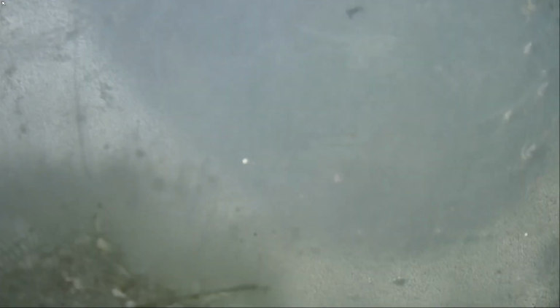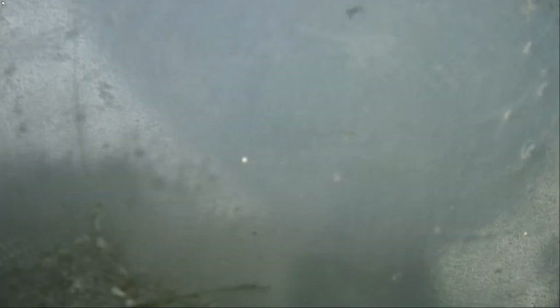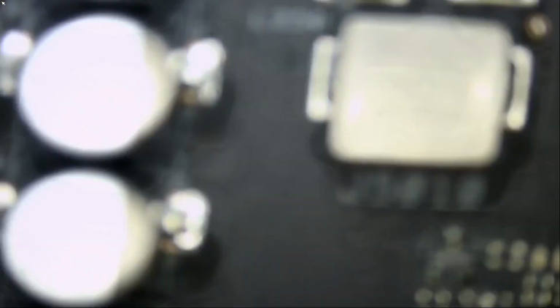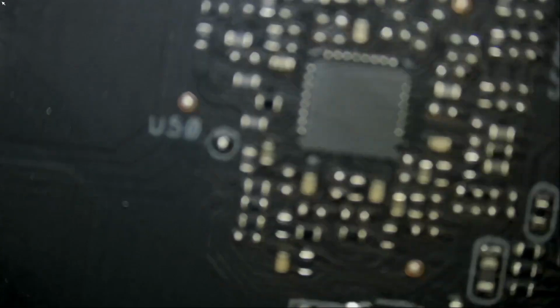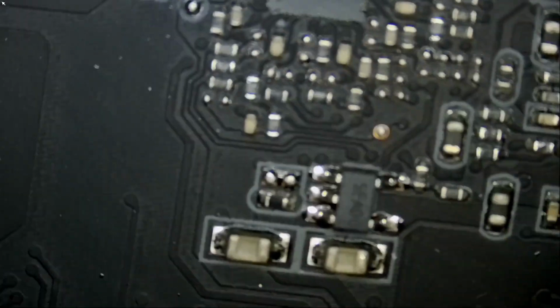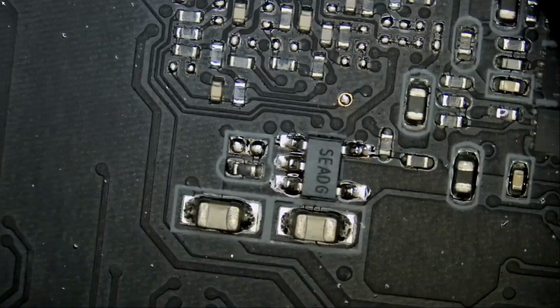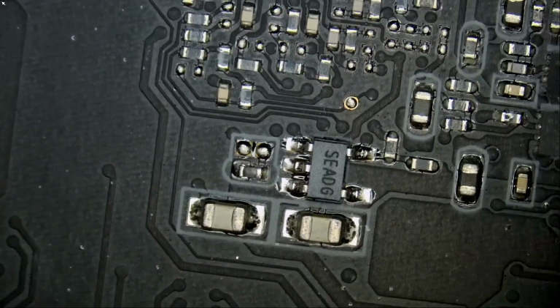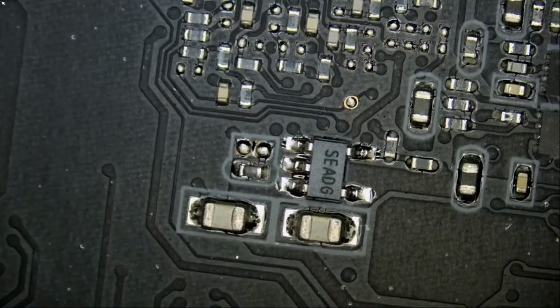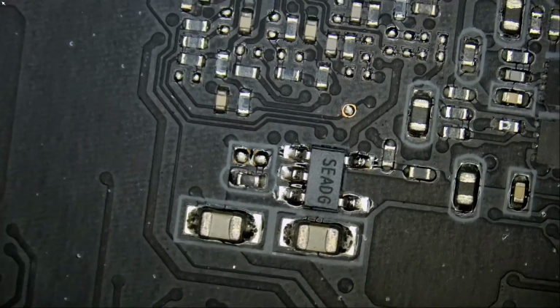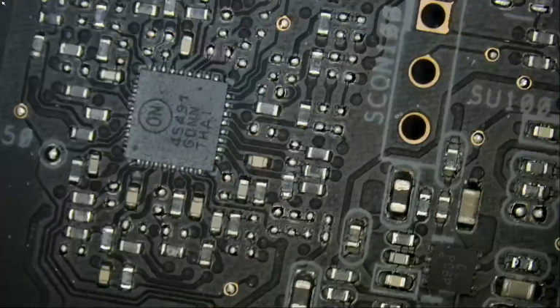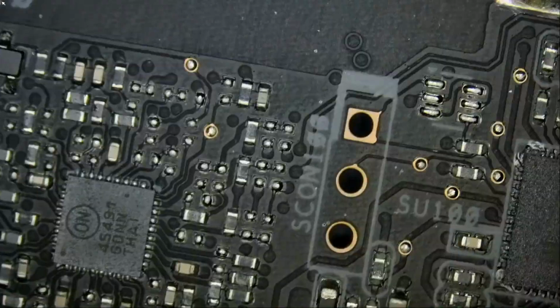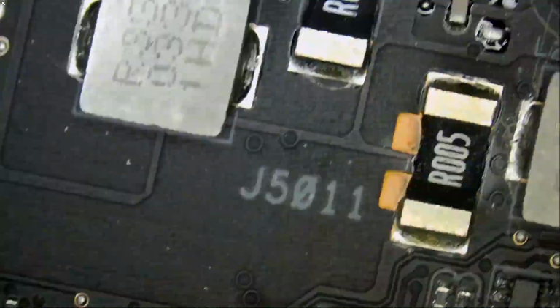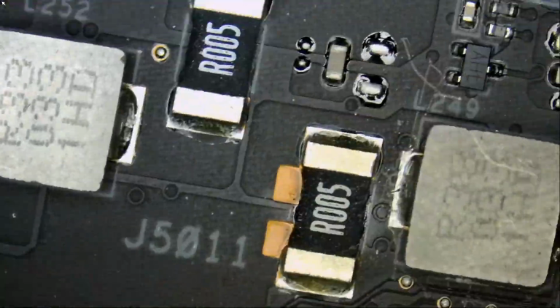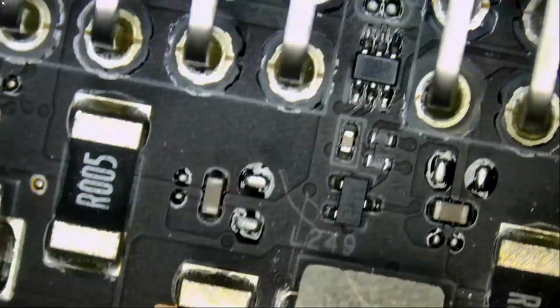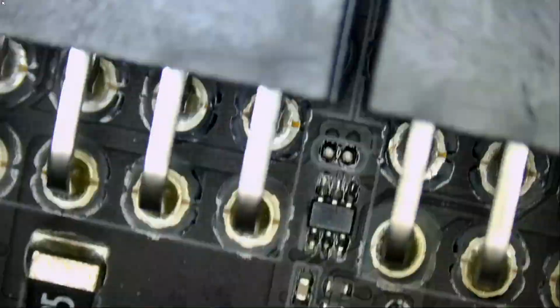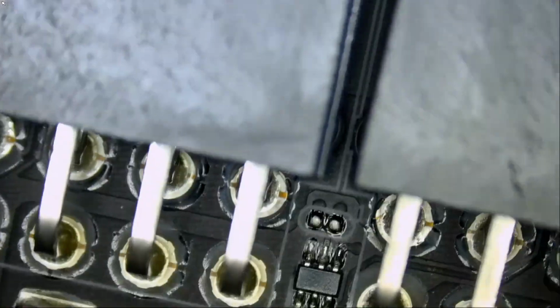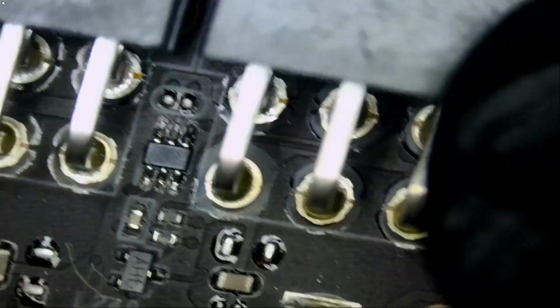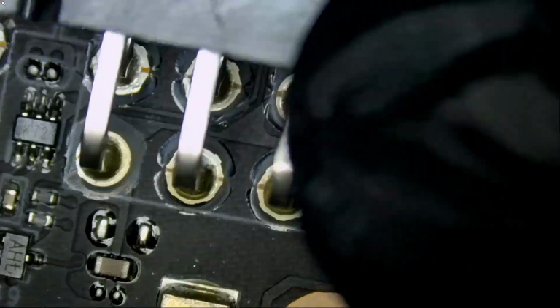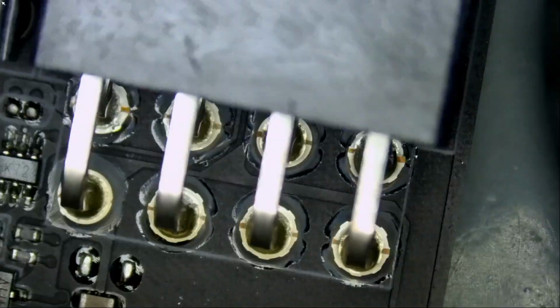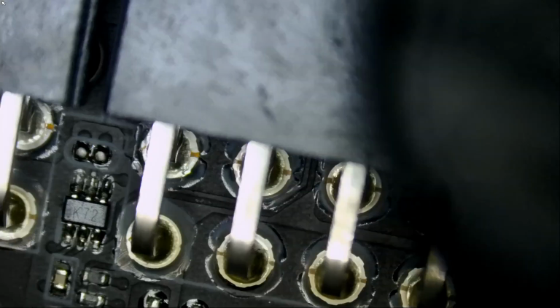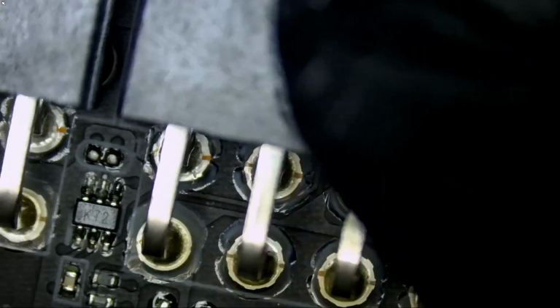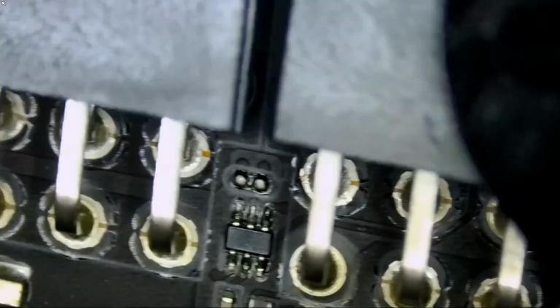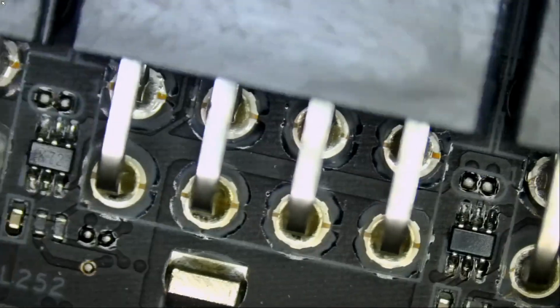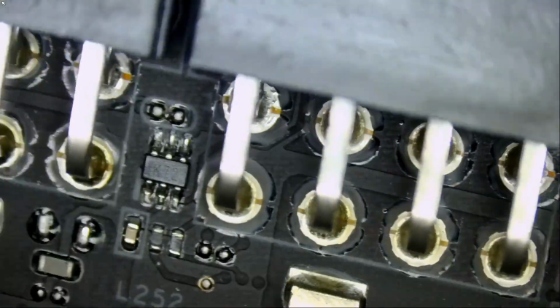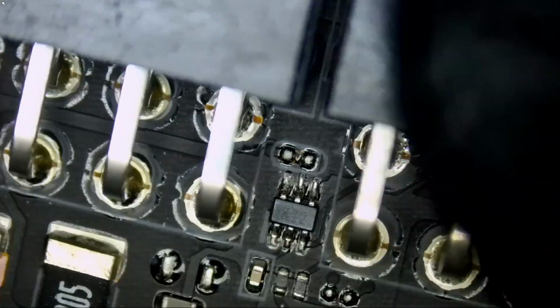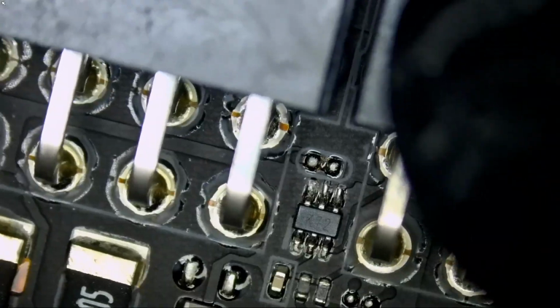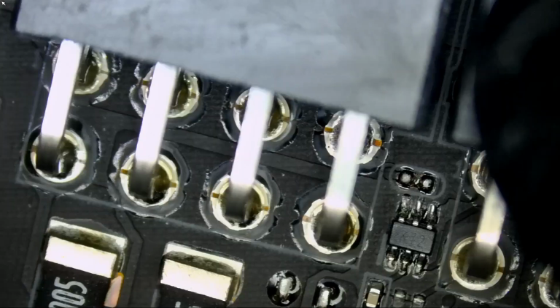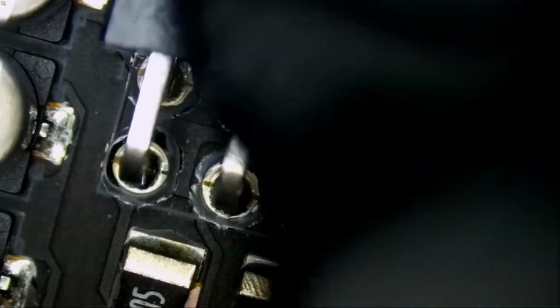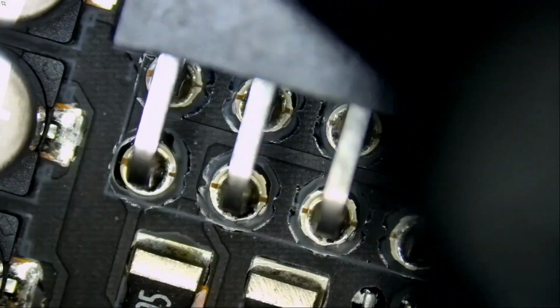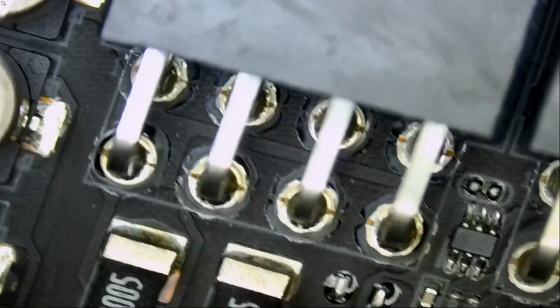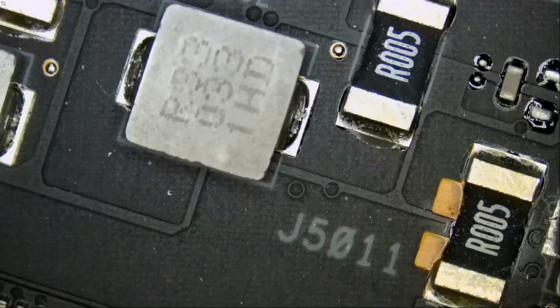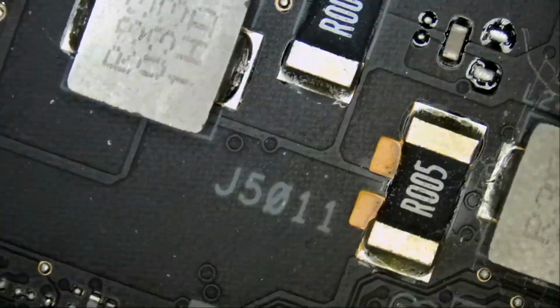I then proceeded to measure the 12-volt lines. We have 12 volts here, 12 volts here, and 12 volts here.